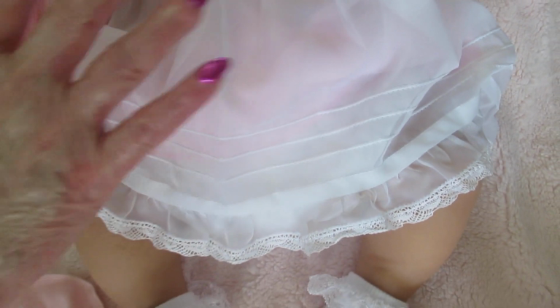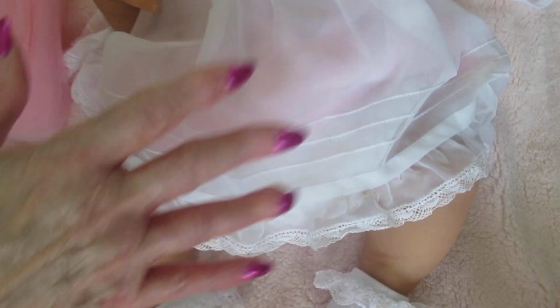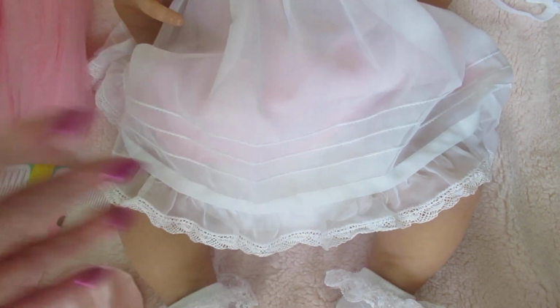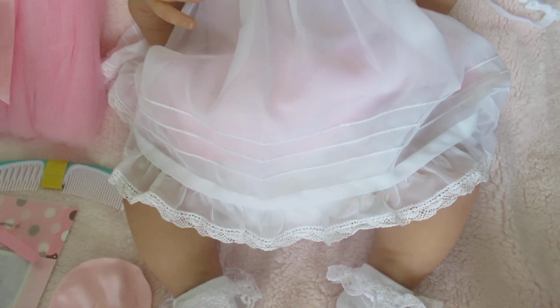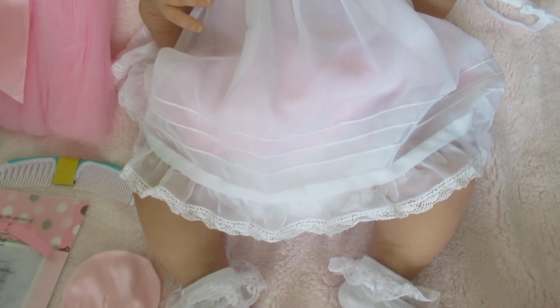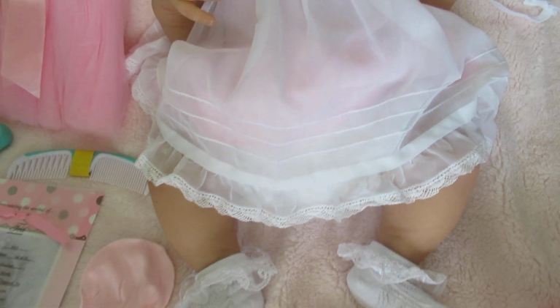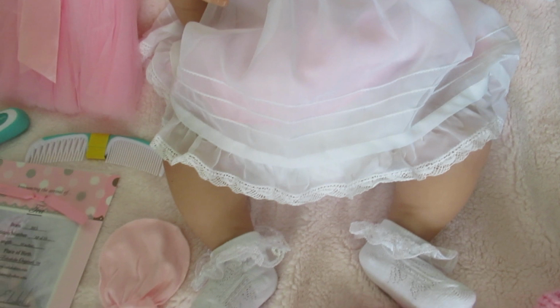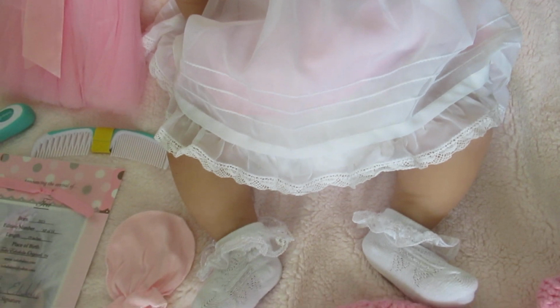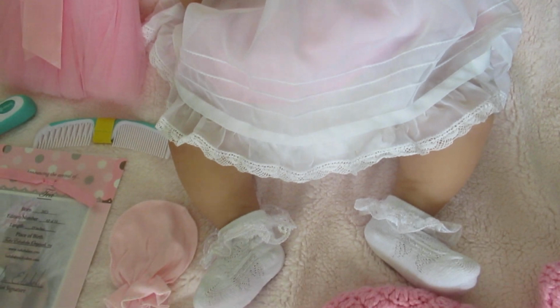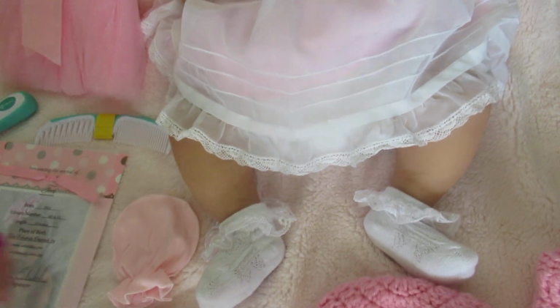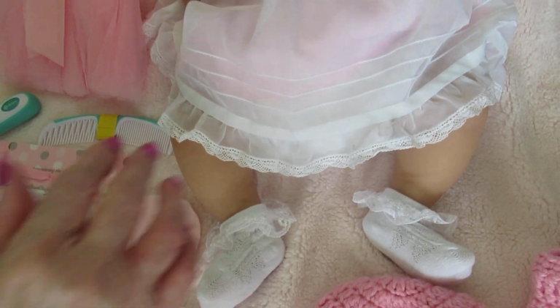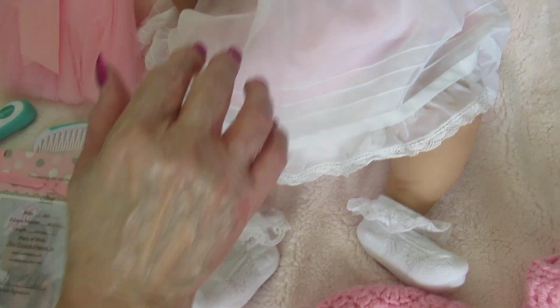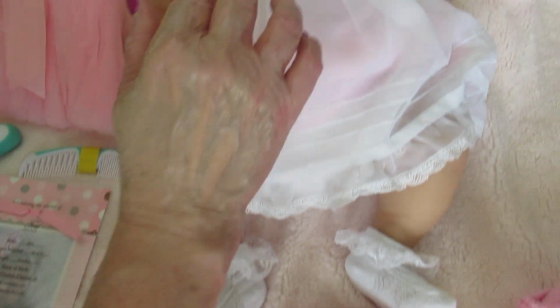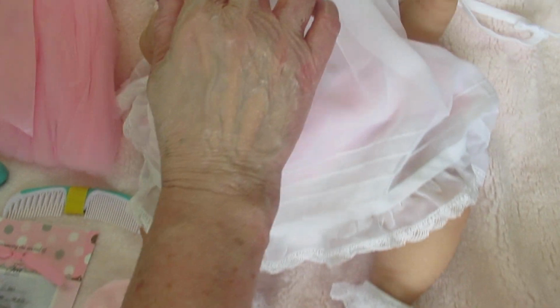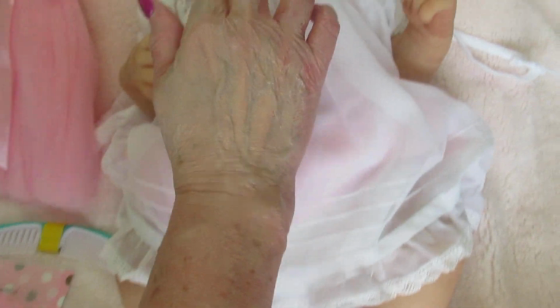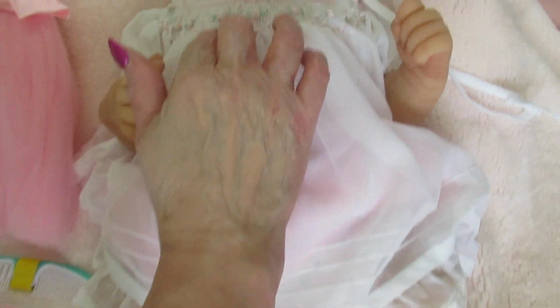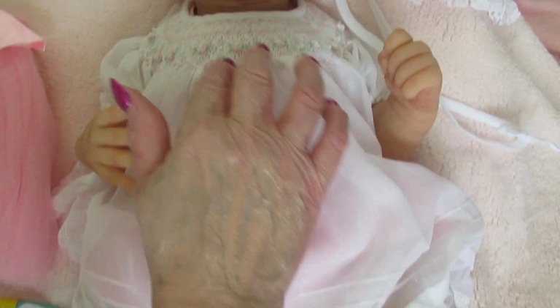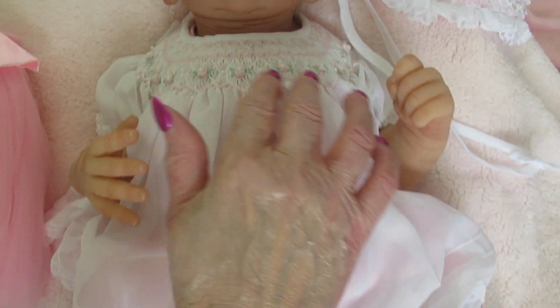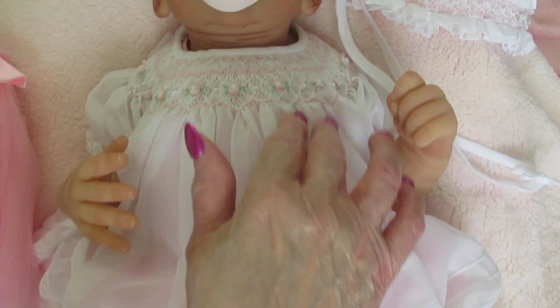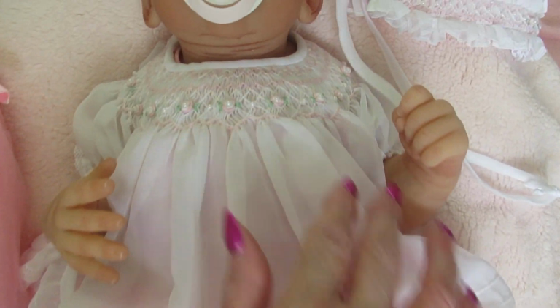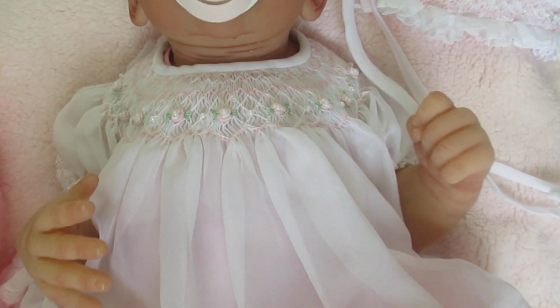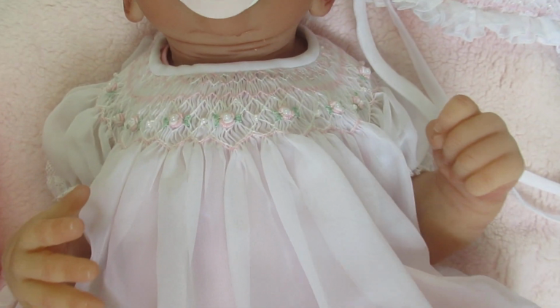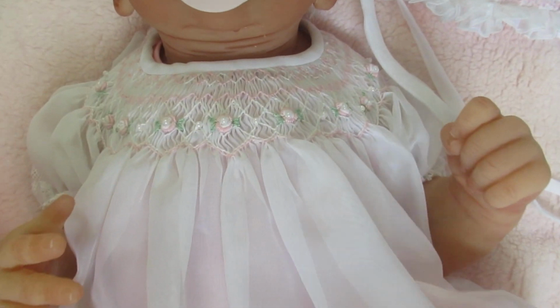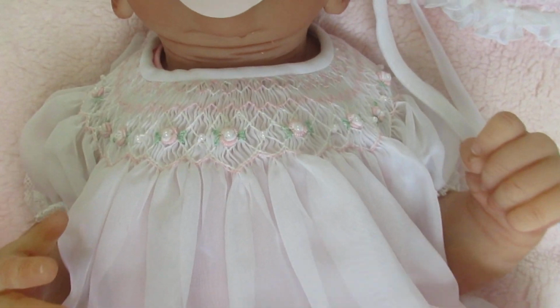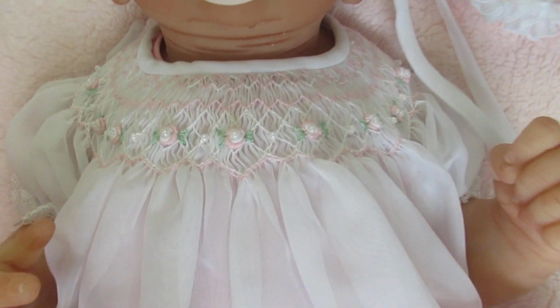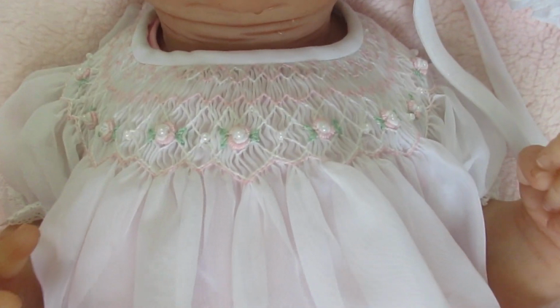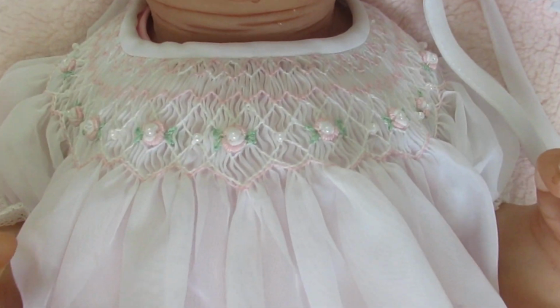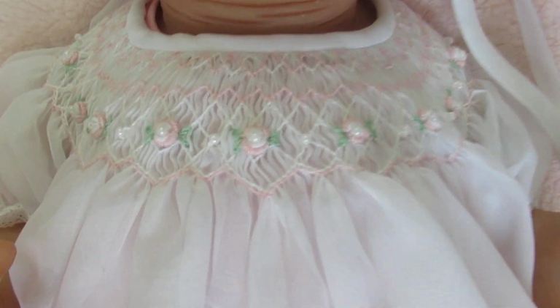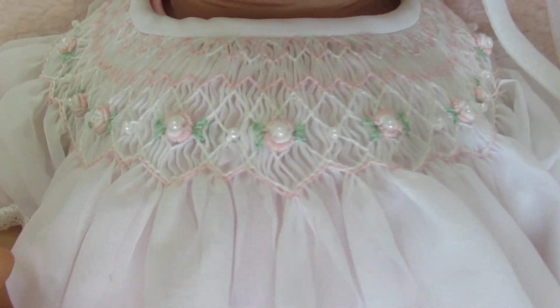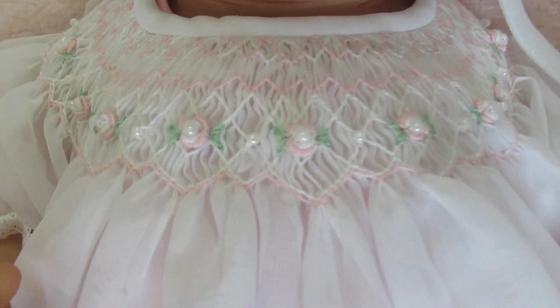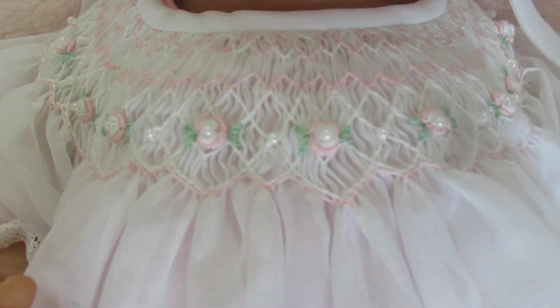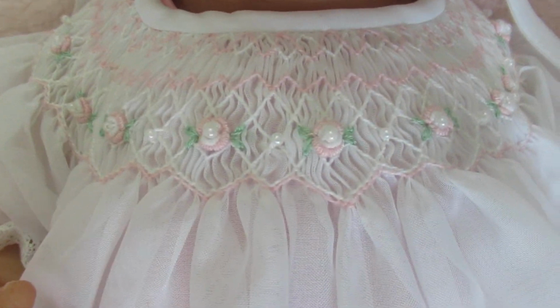I love her dress. Her dress is gorgeous and all these little flowers are so pretty — the little rosettes.